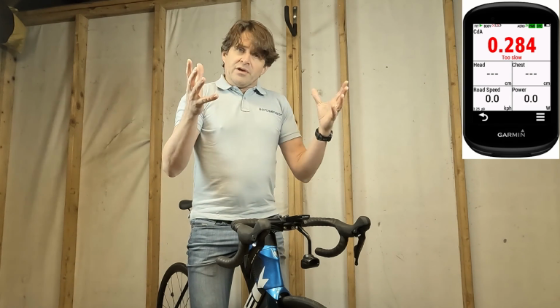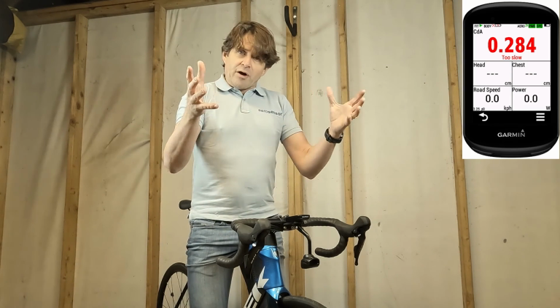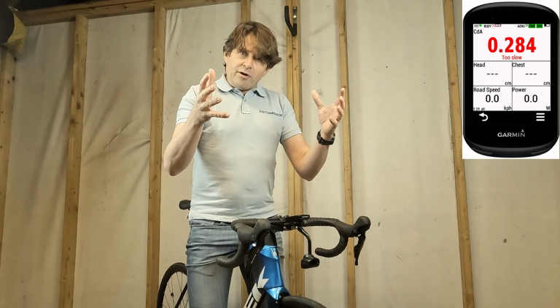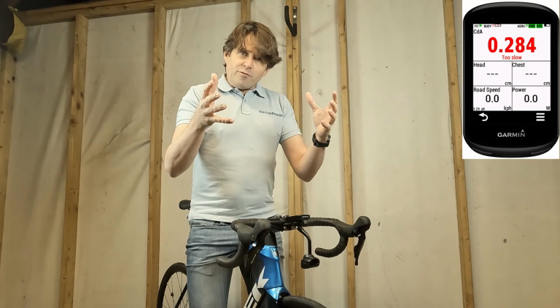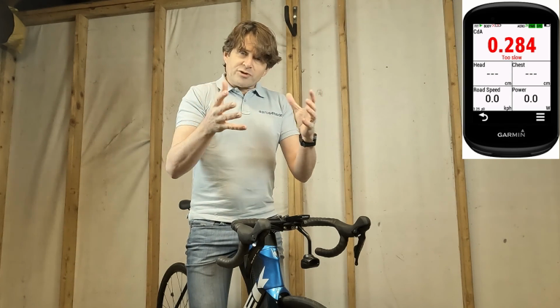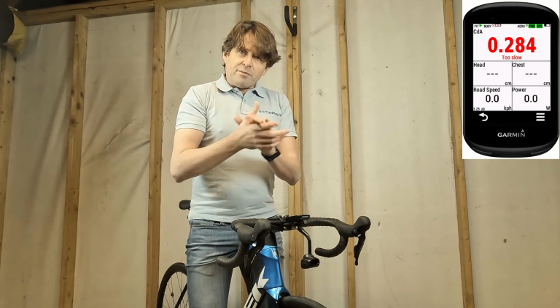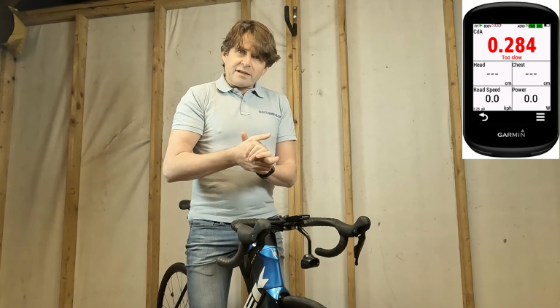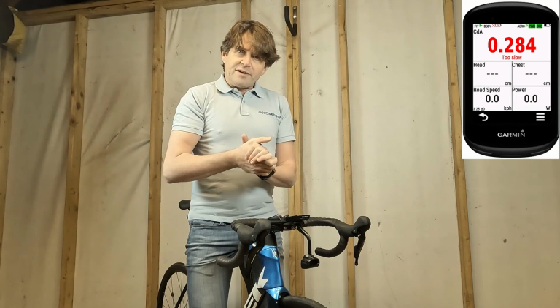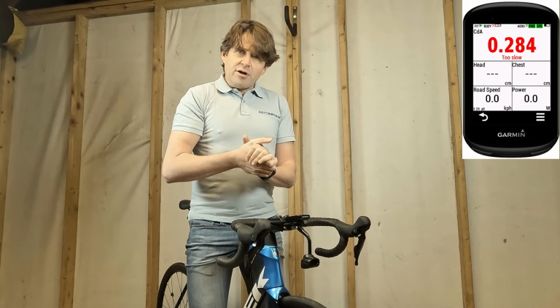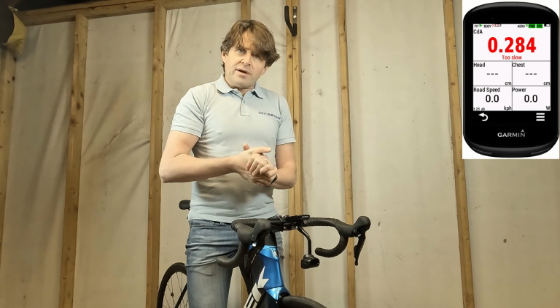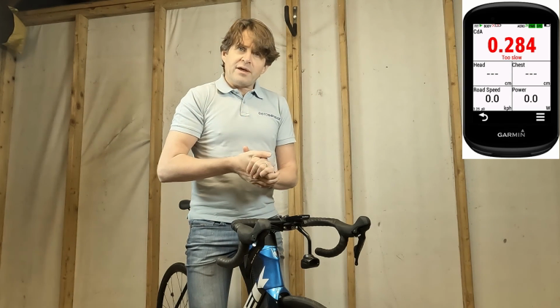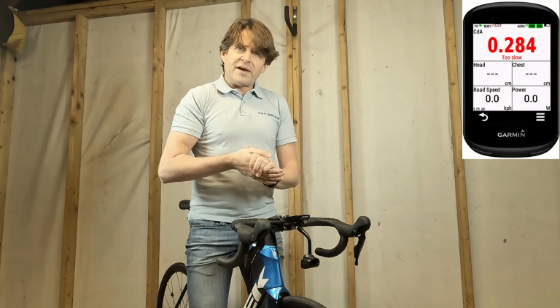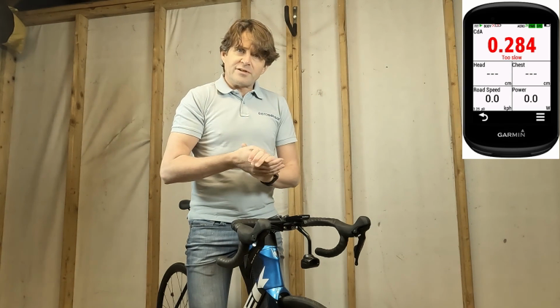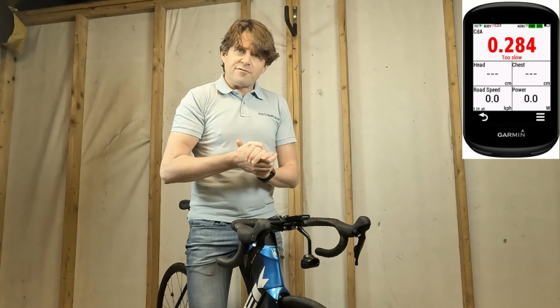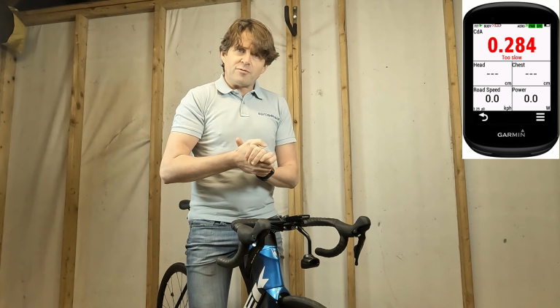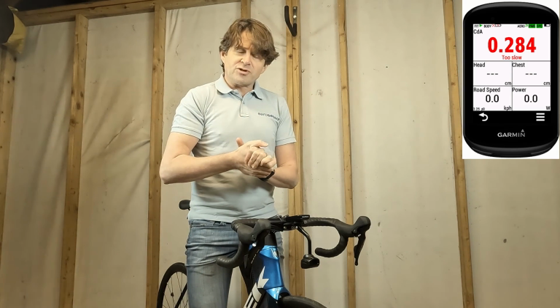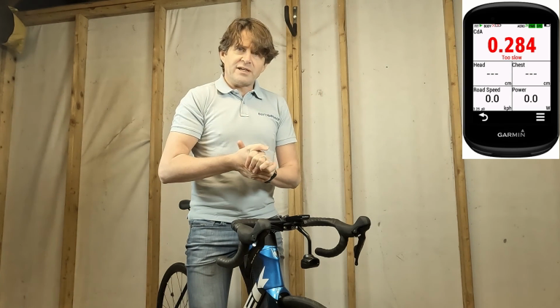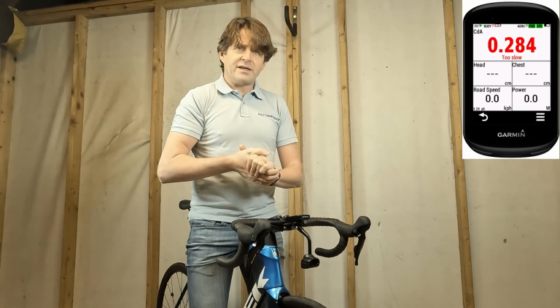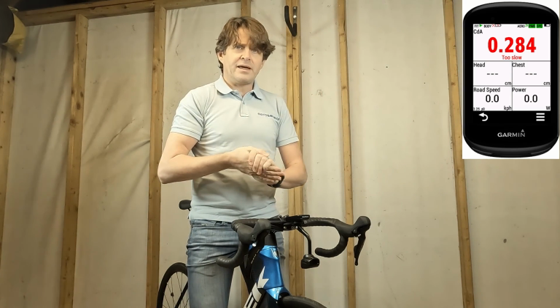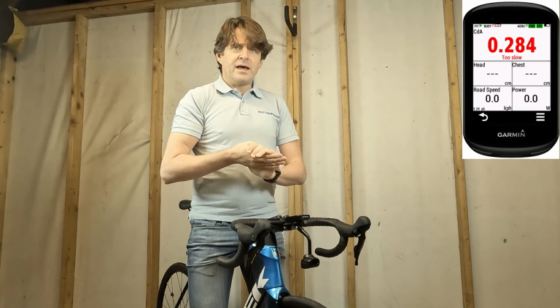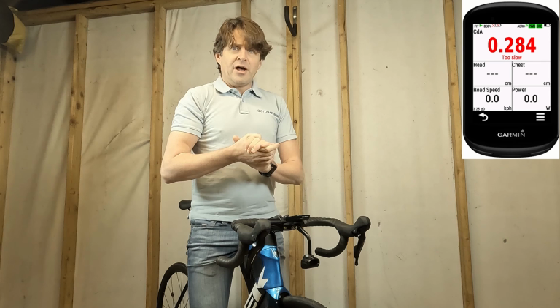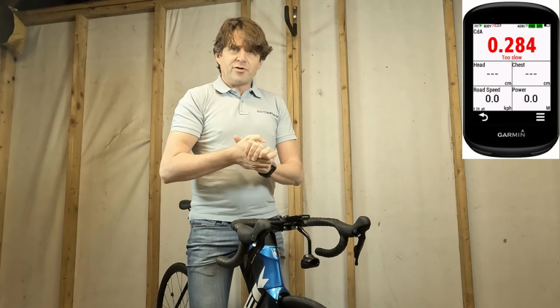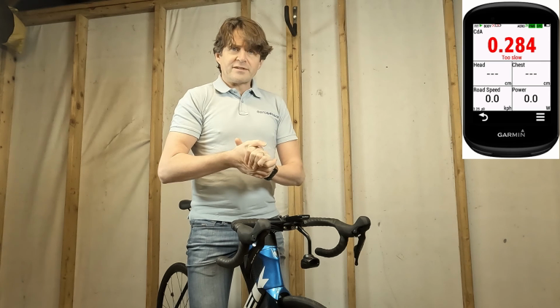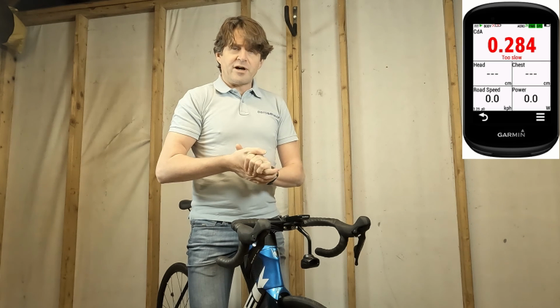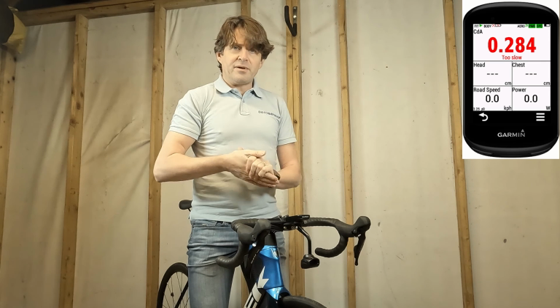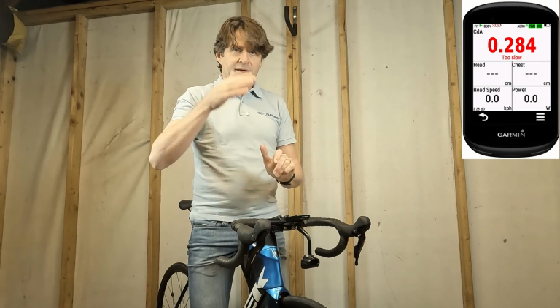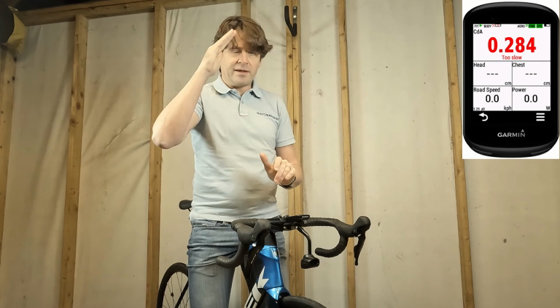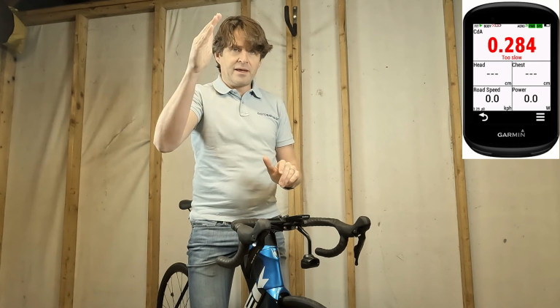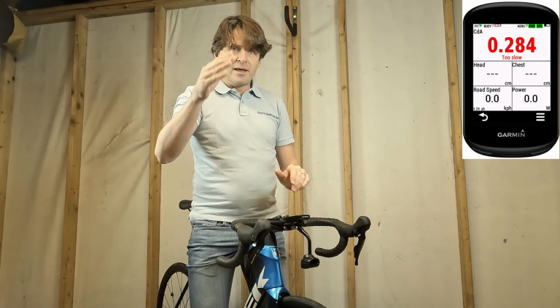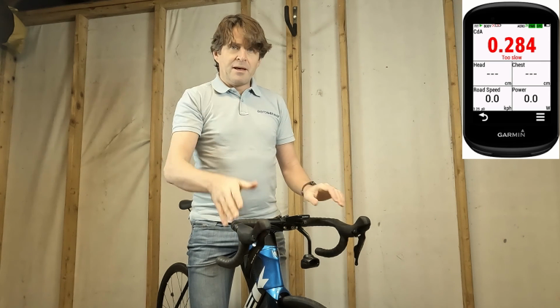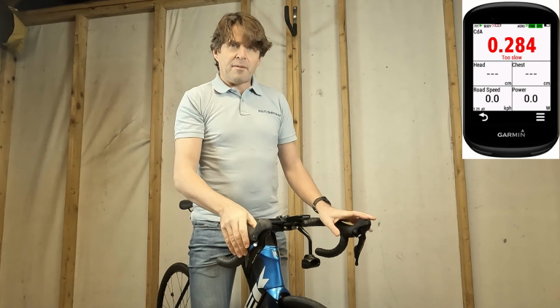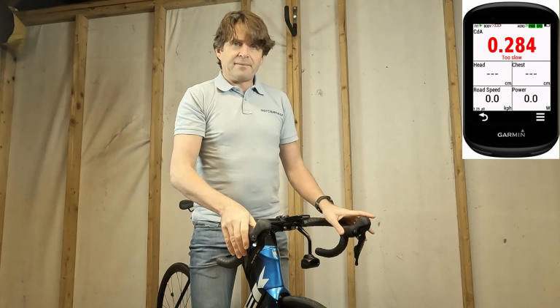So I look forward to showing you my next video. Thank you for watching. Until next time, bye bye.